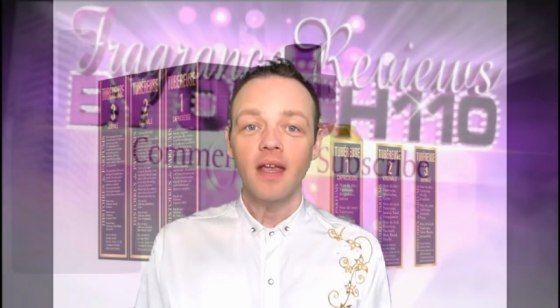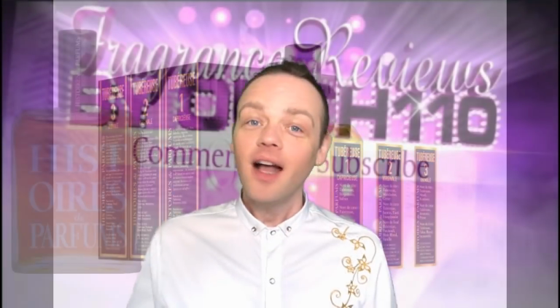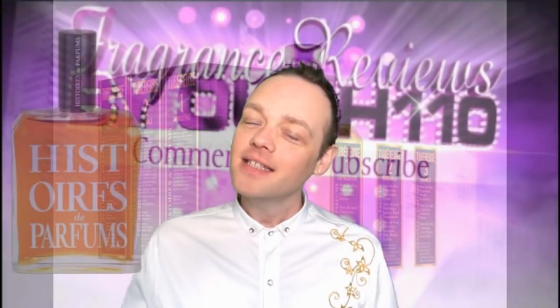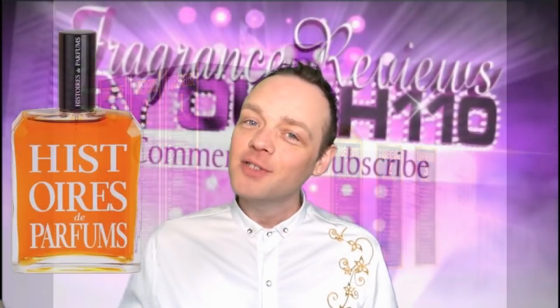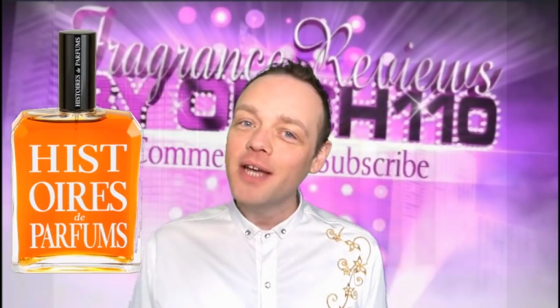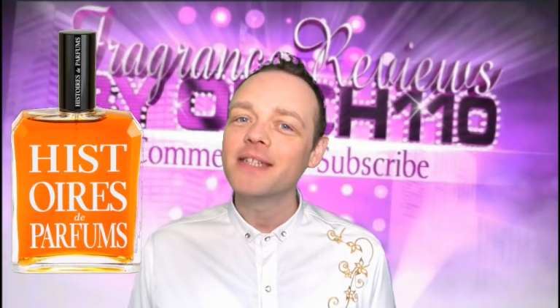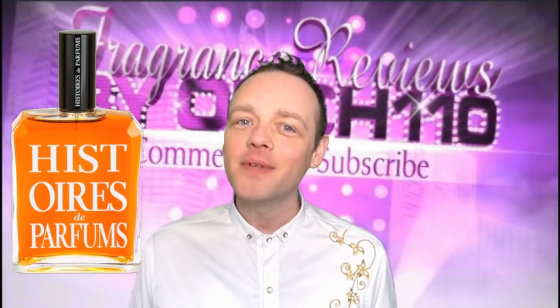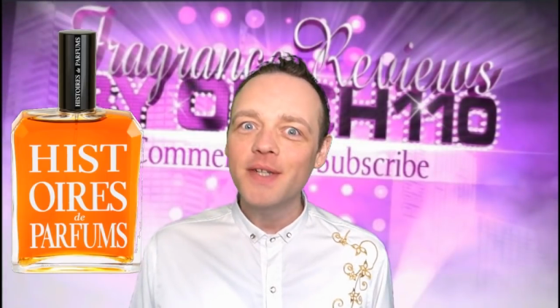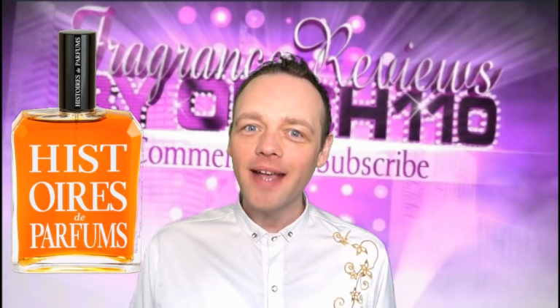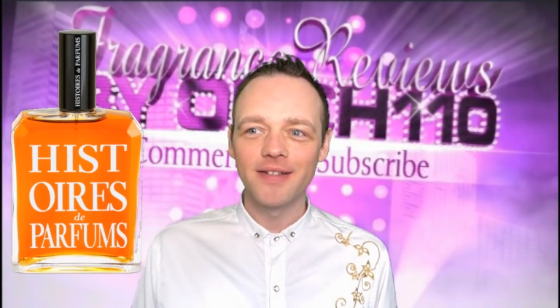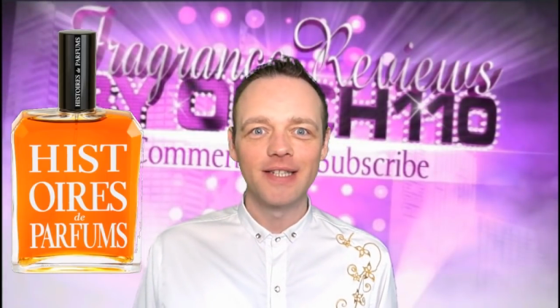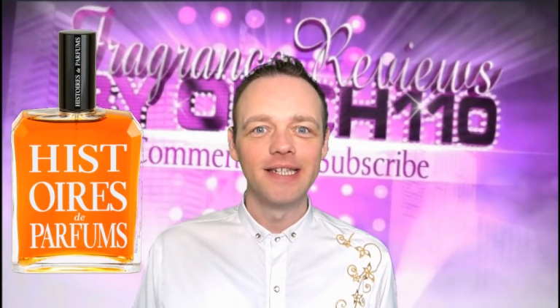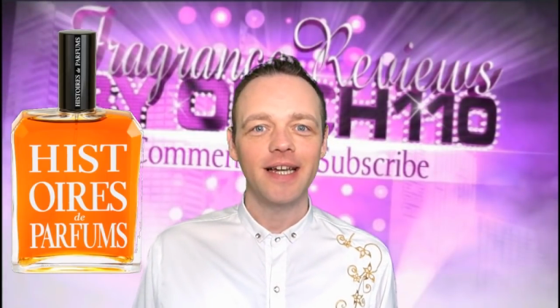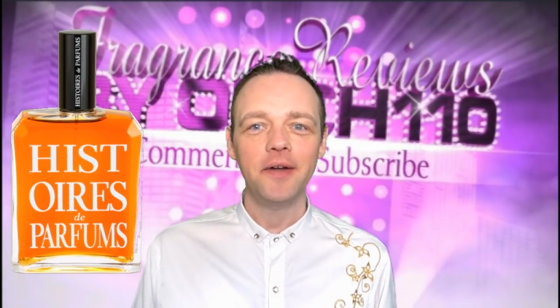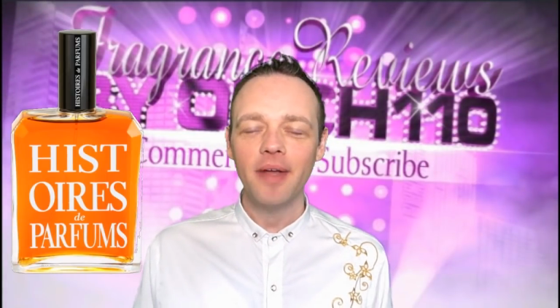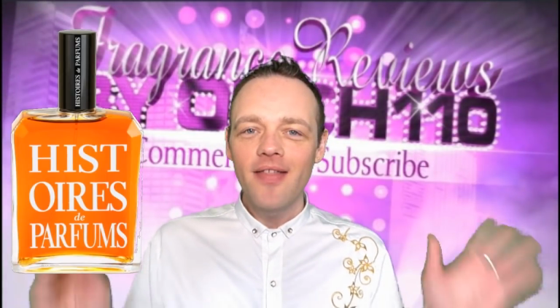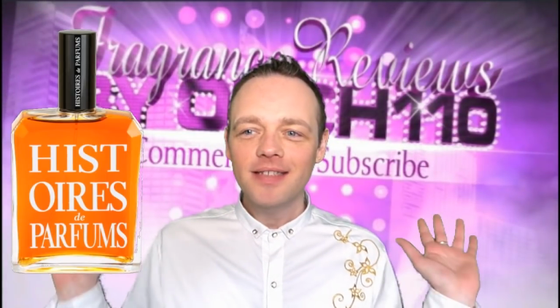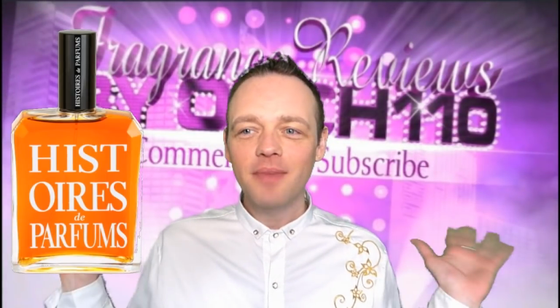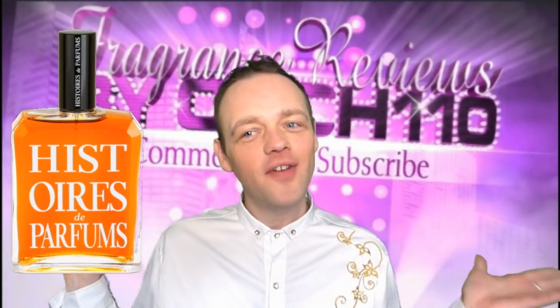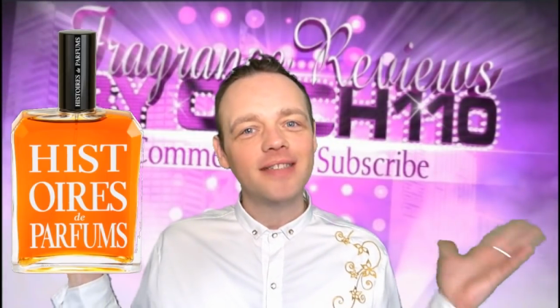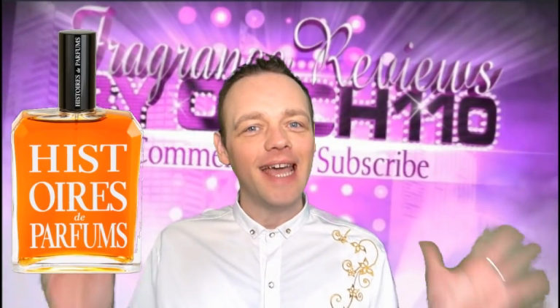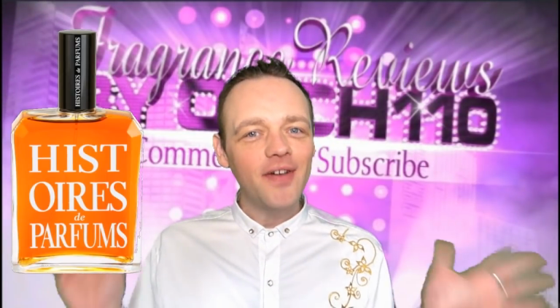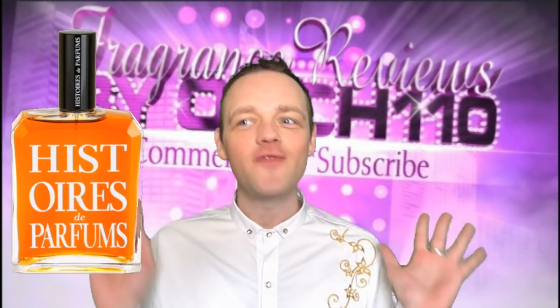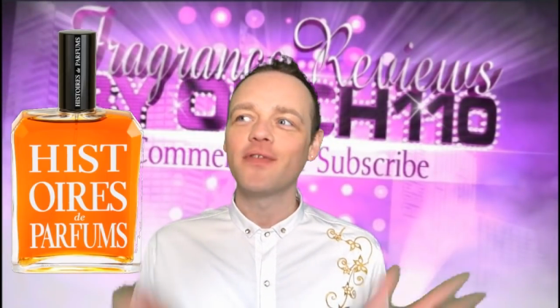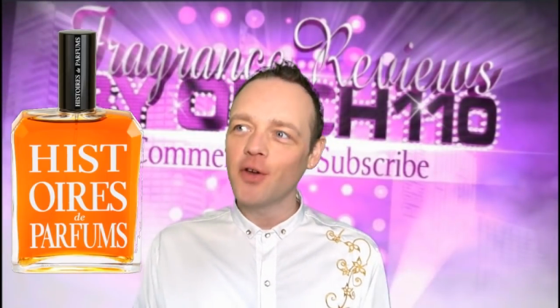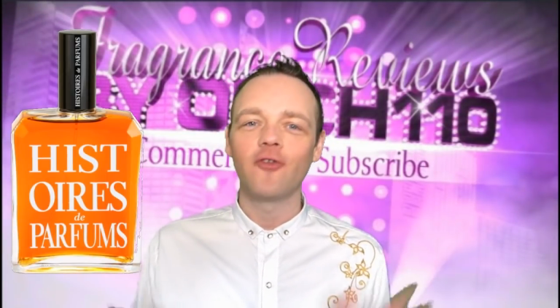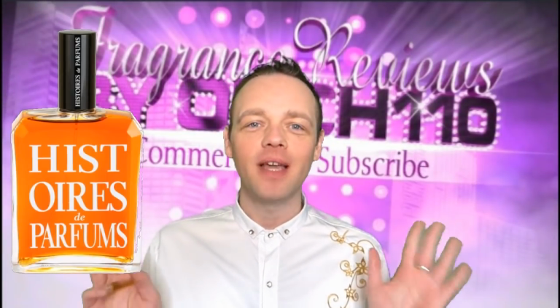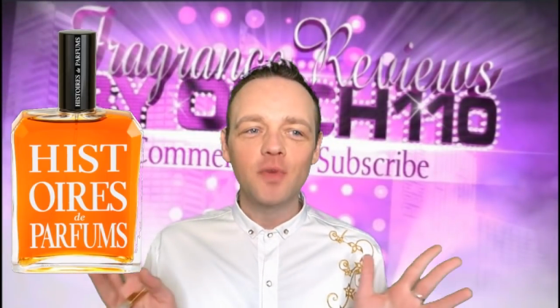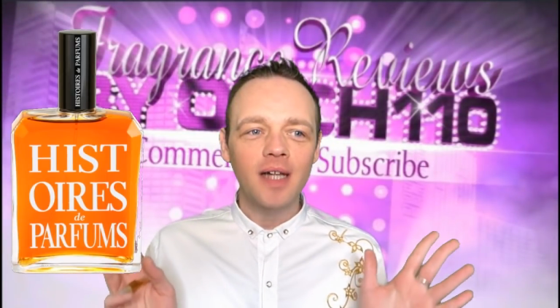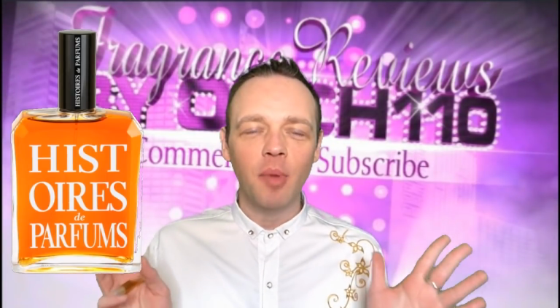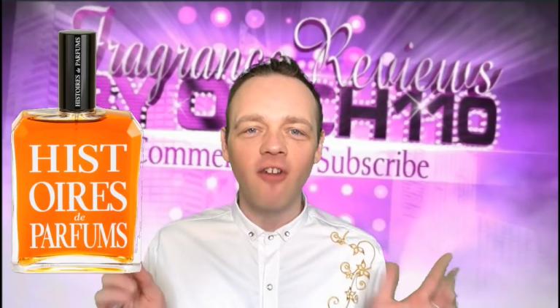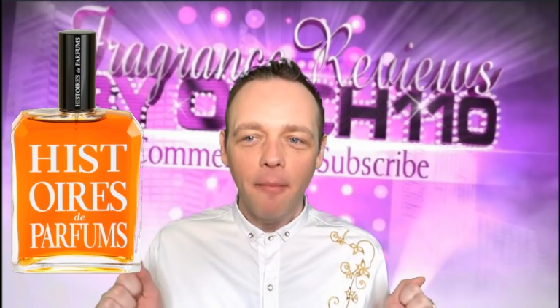Hi guys, it's Hatch the Wonder. How's everyone doing? This is my first ever review from Histoire de Parfum.